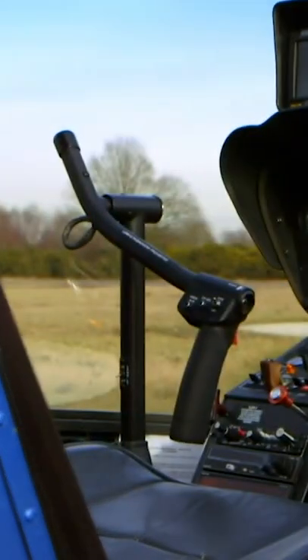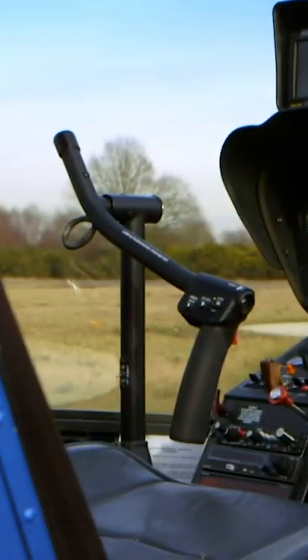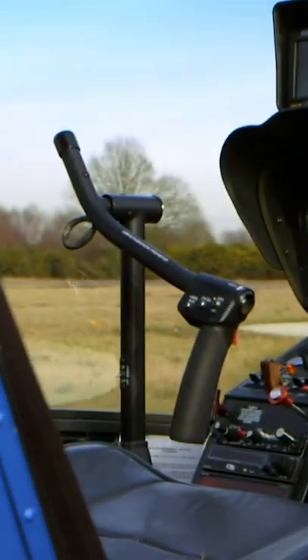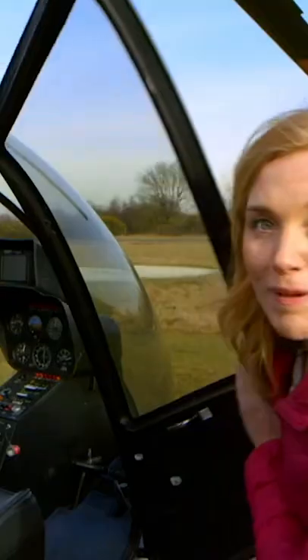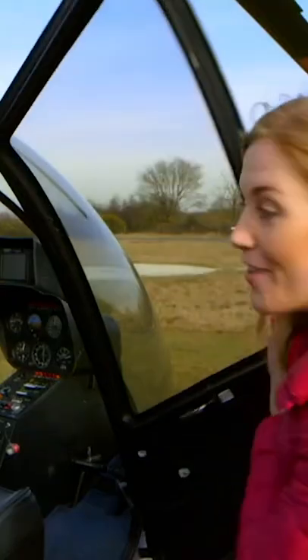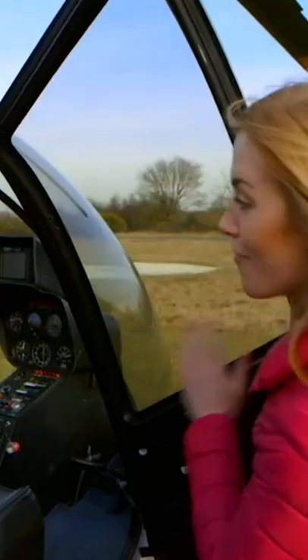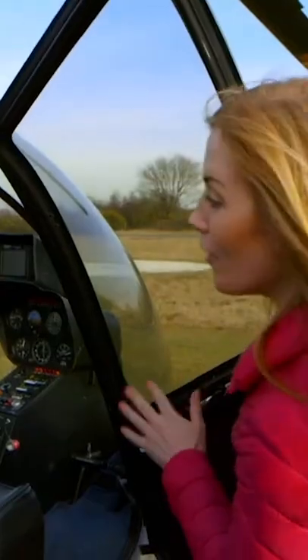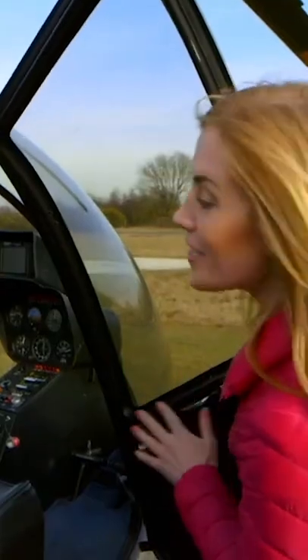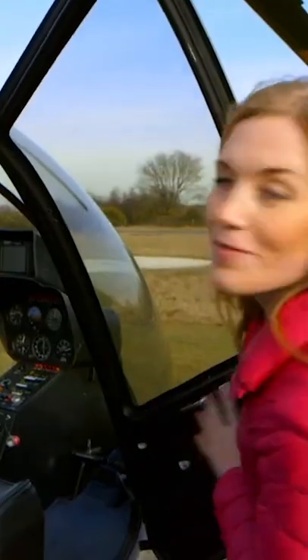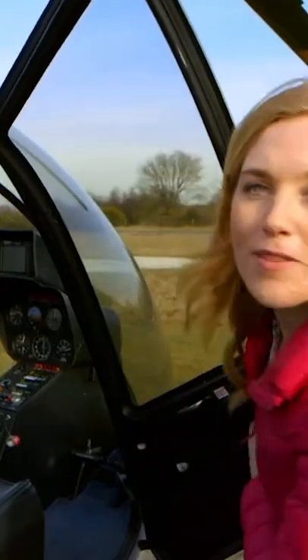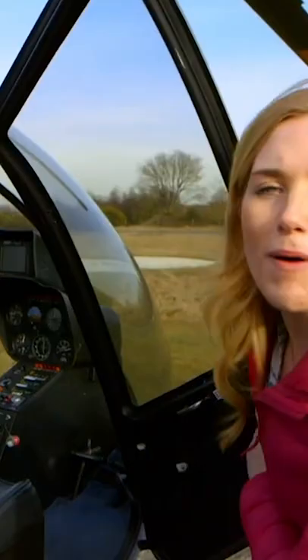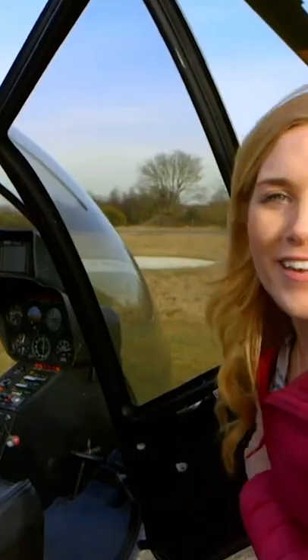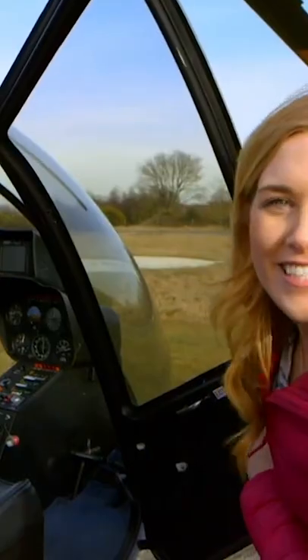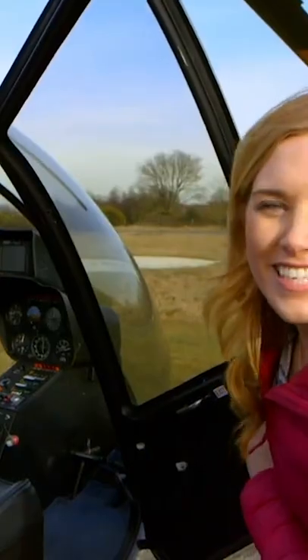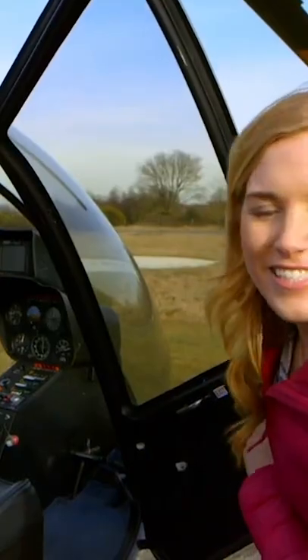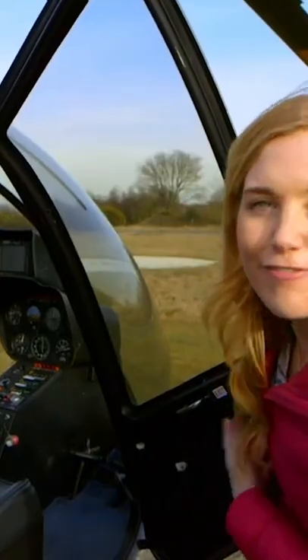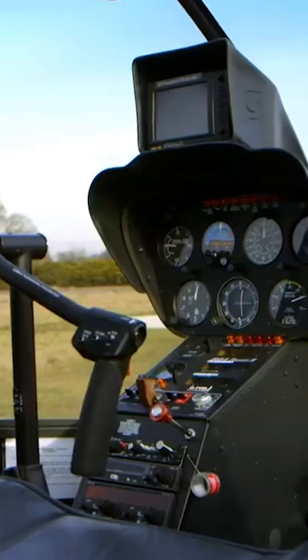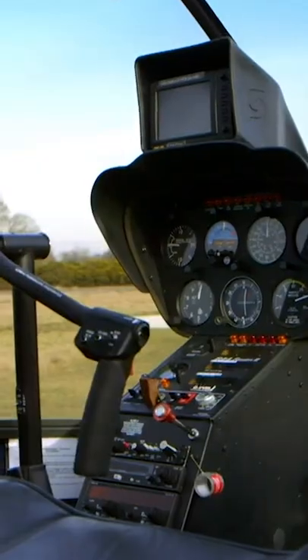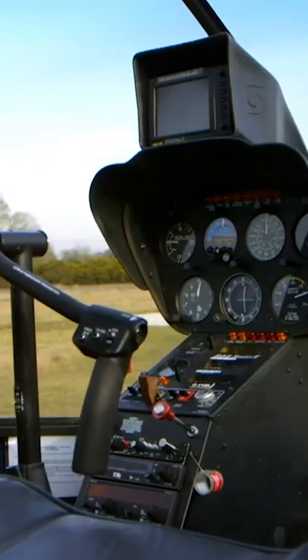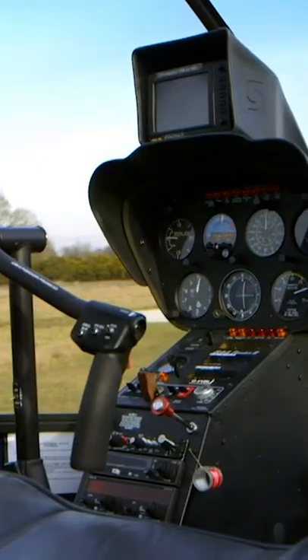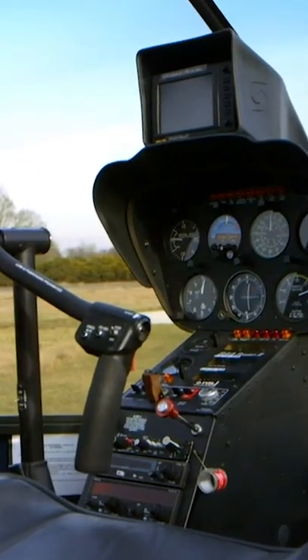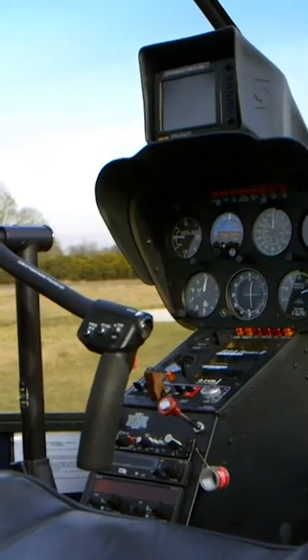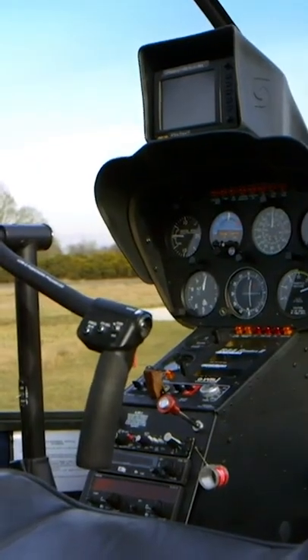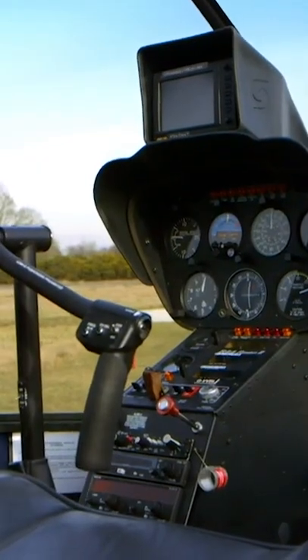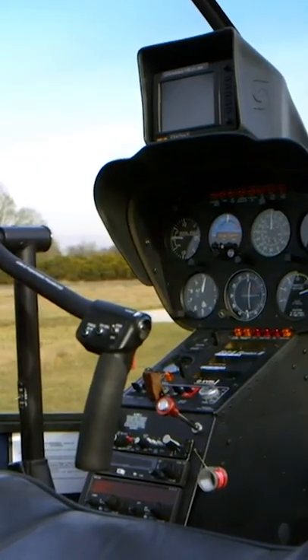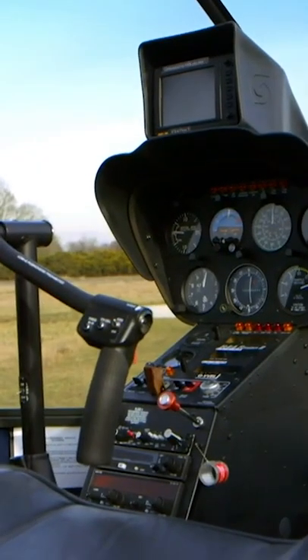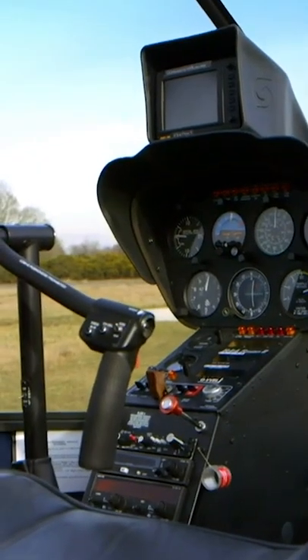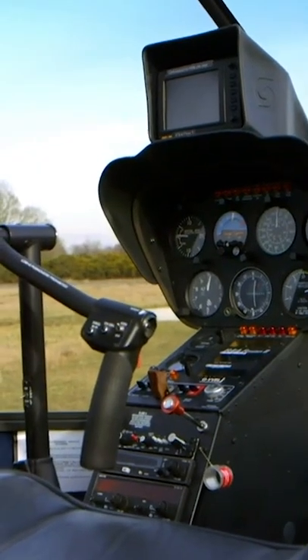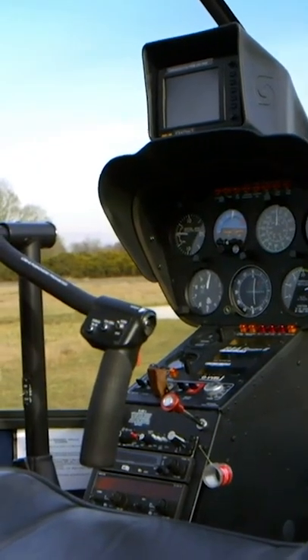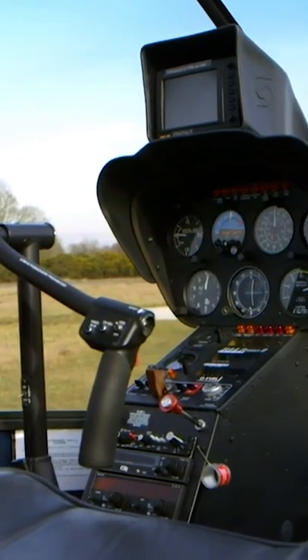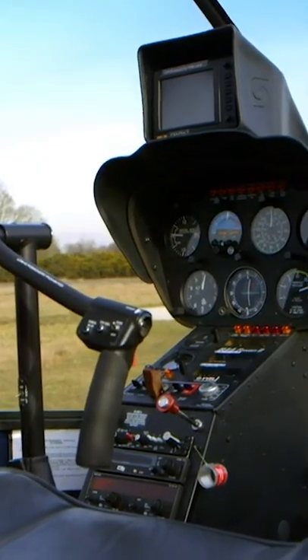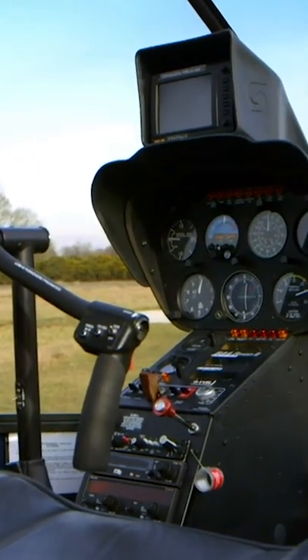This bit at the front is where the pilot sits to fly the helicopter. It's called the cockpit.